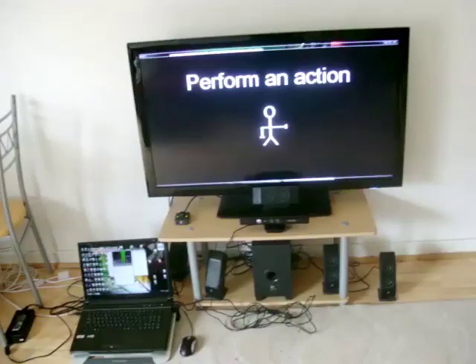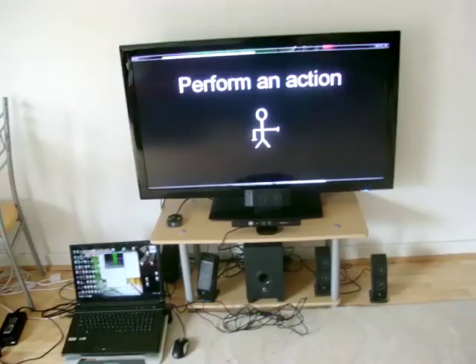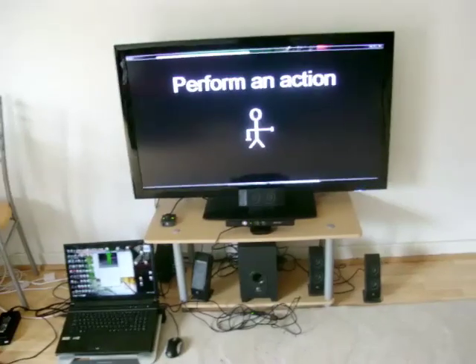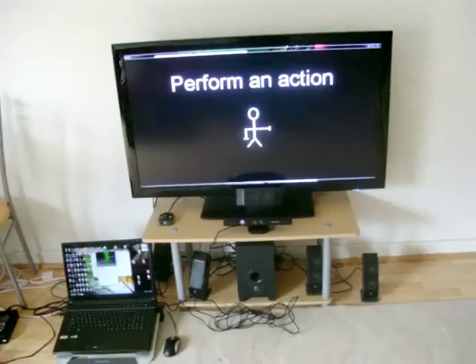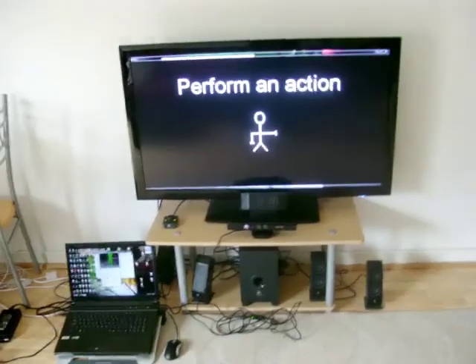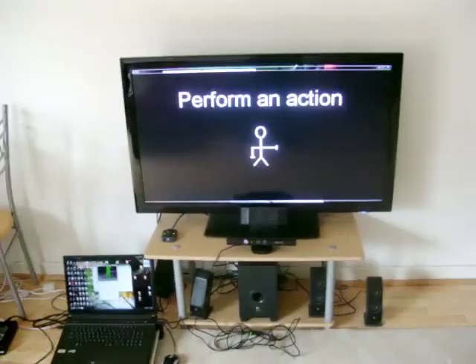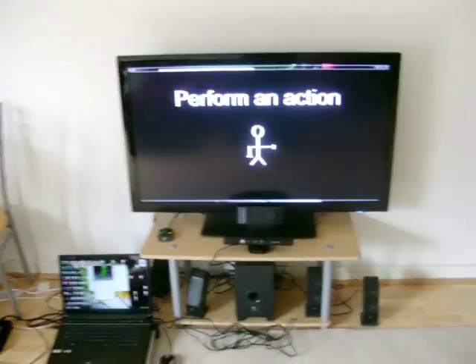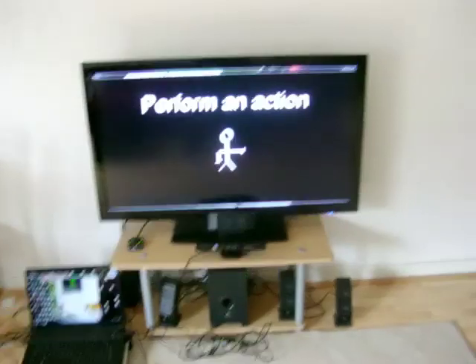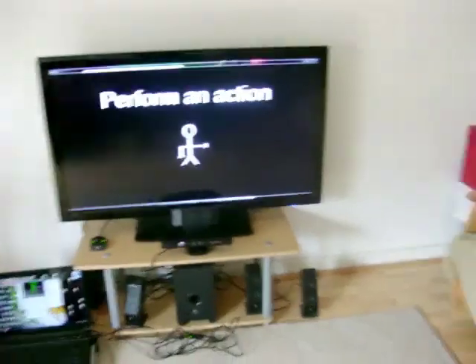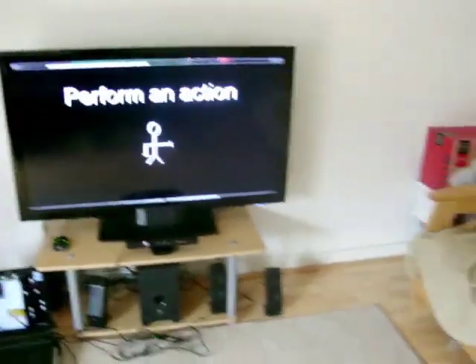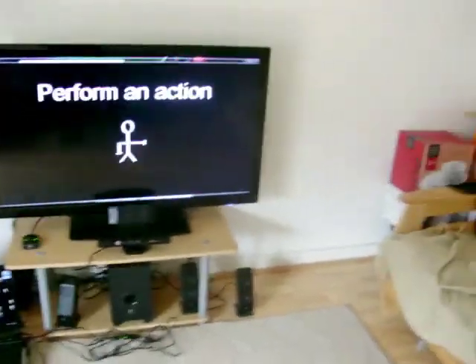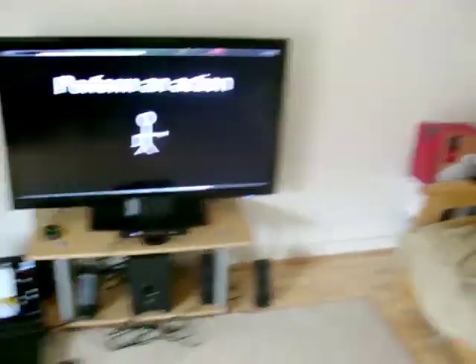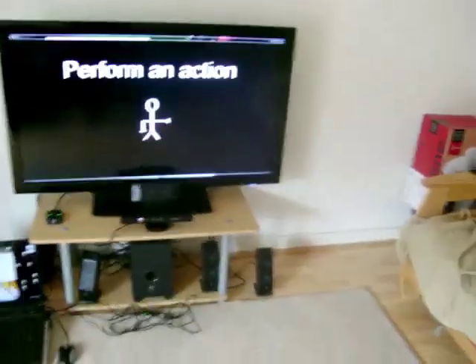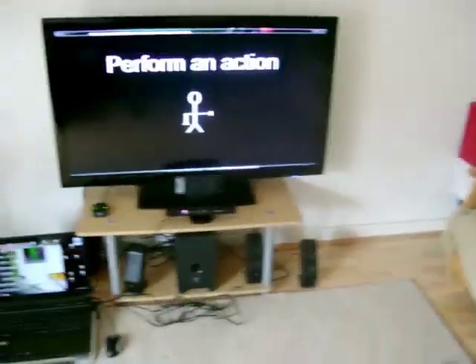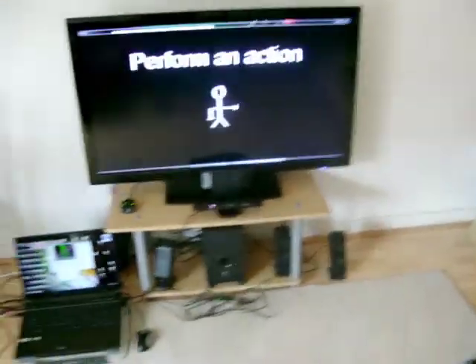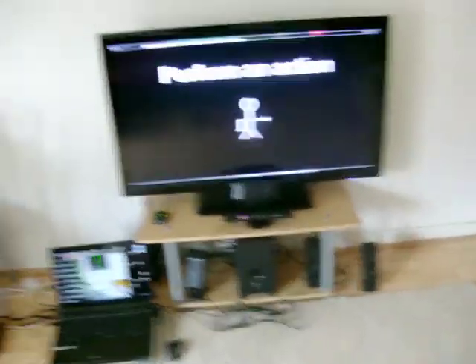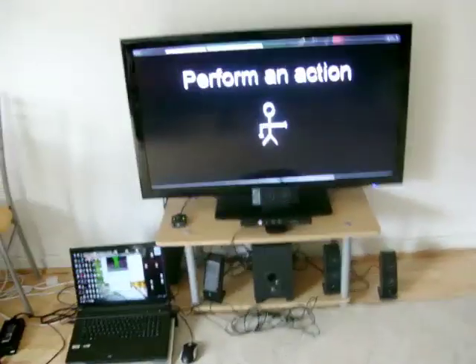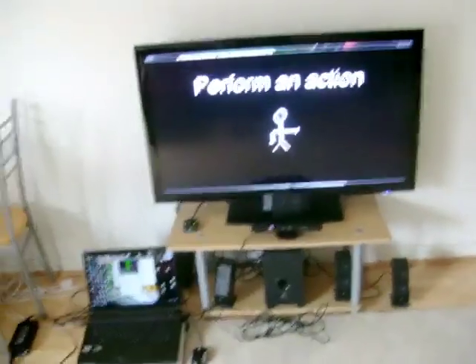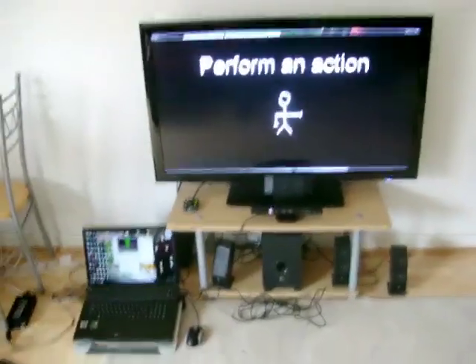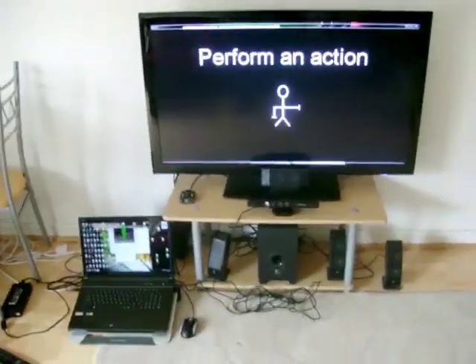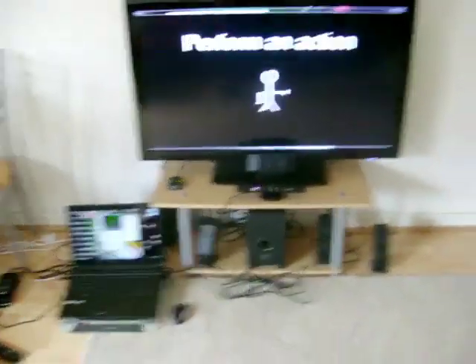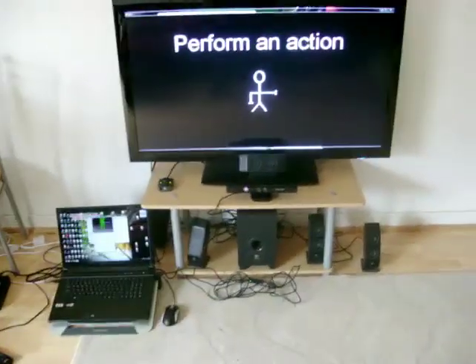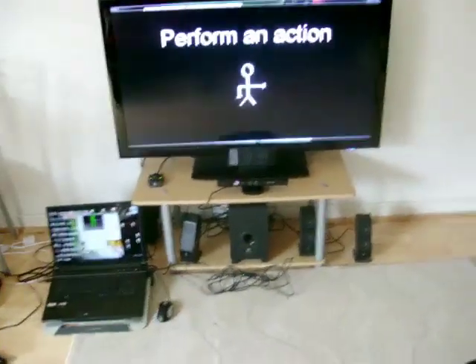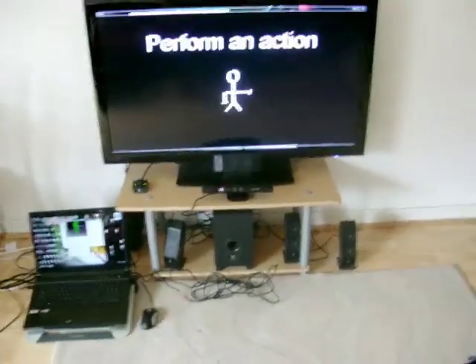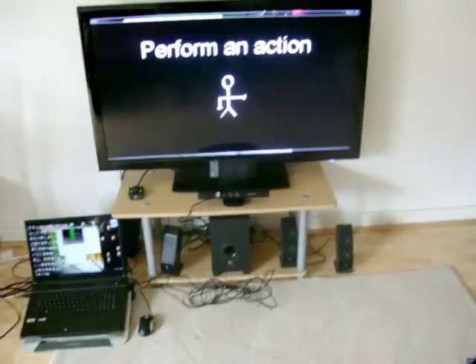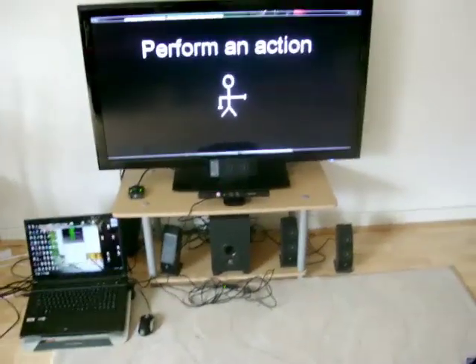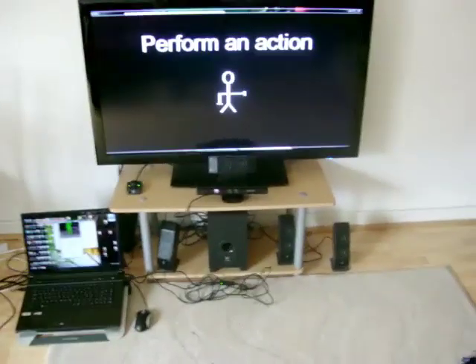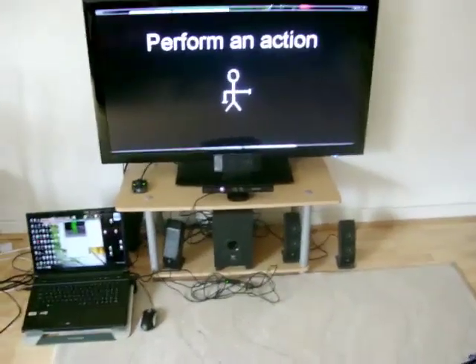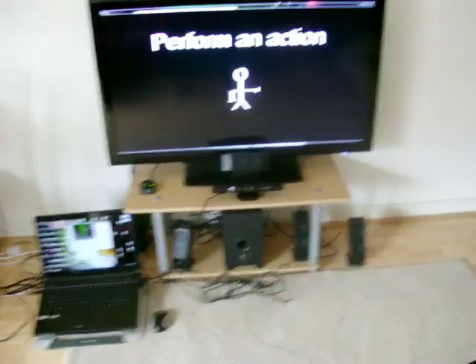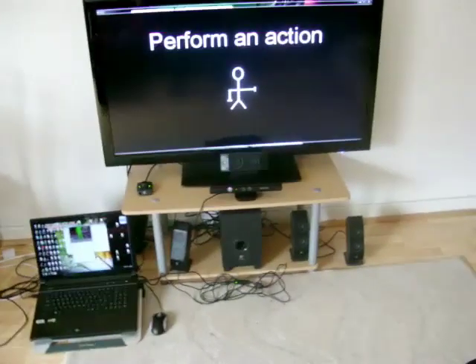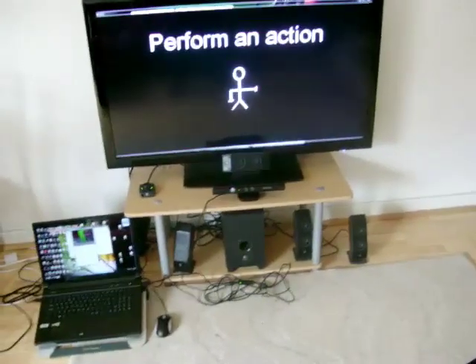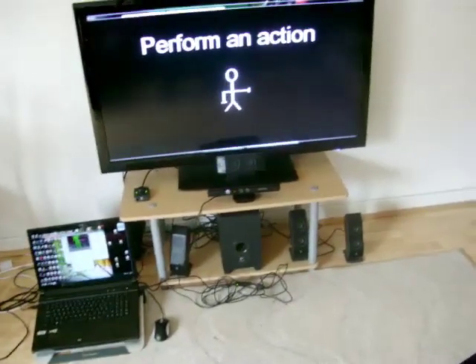This is a demonstration of the Soundscape game. This is the basic setup of it.